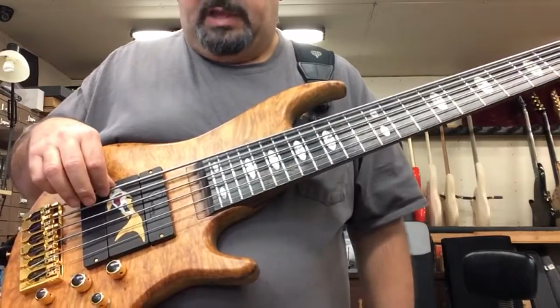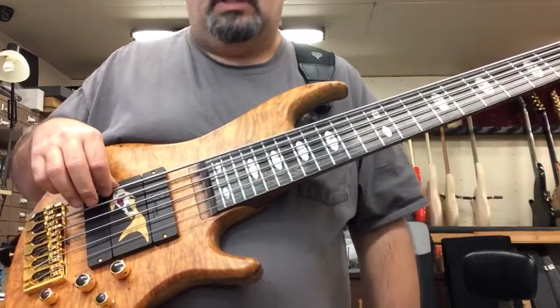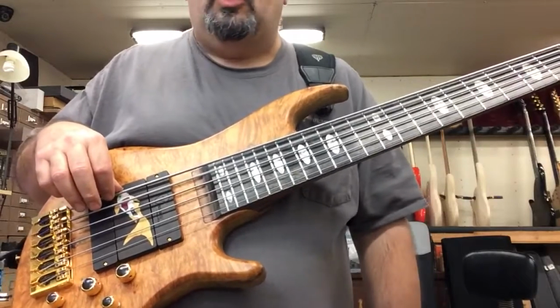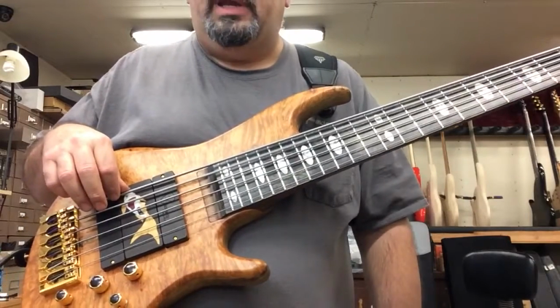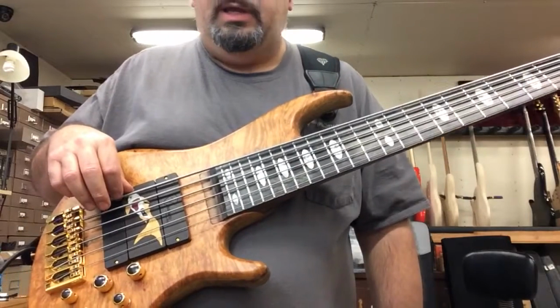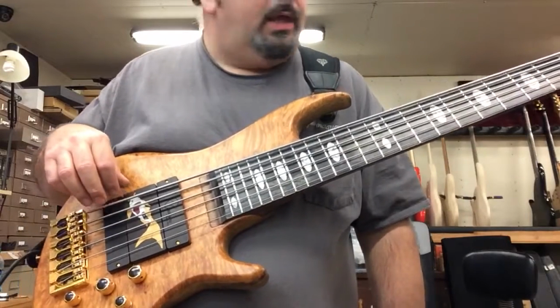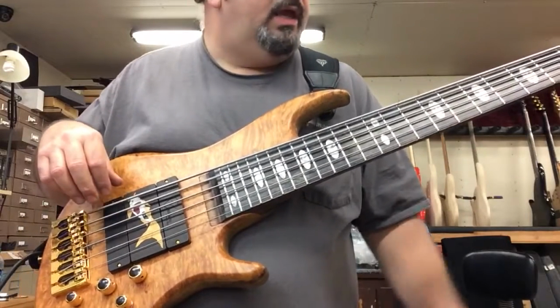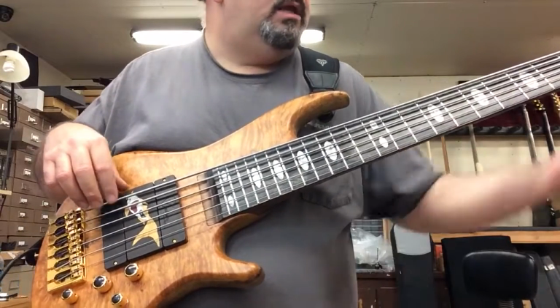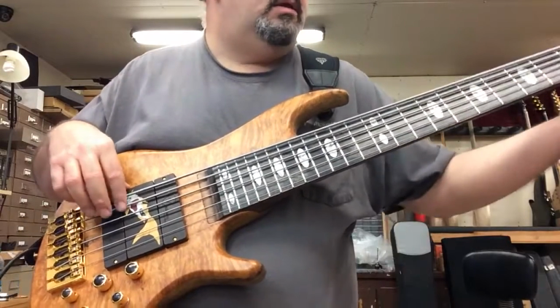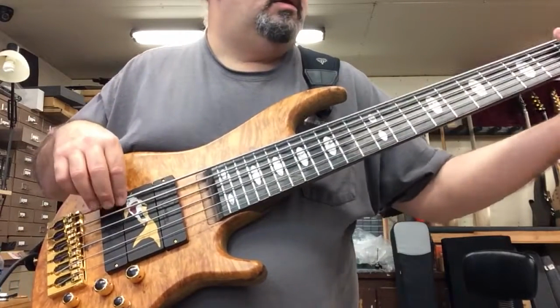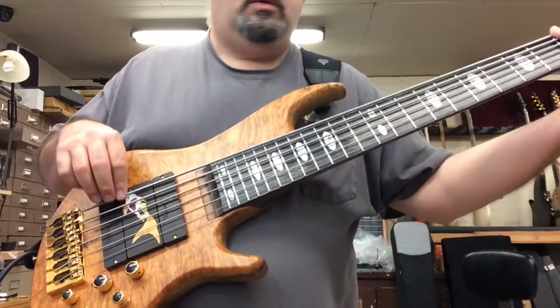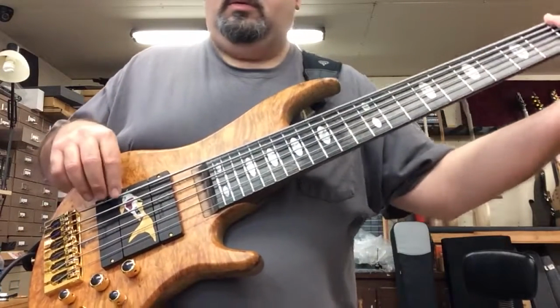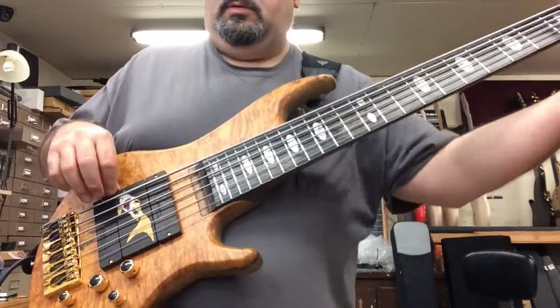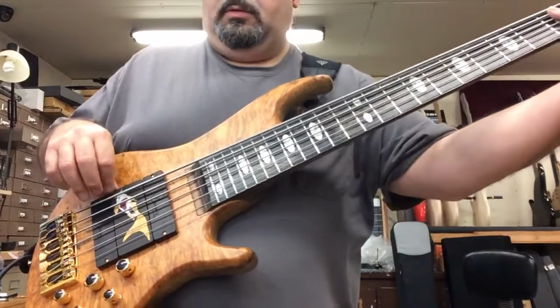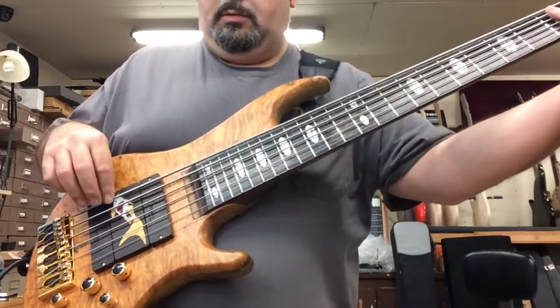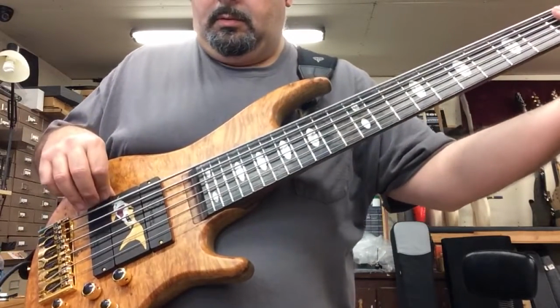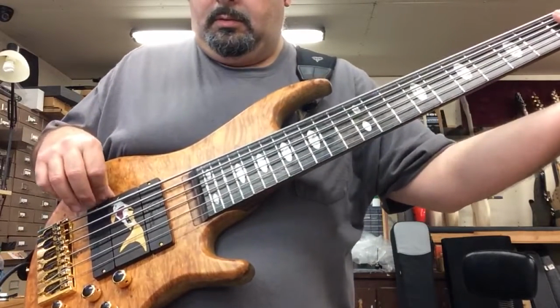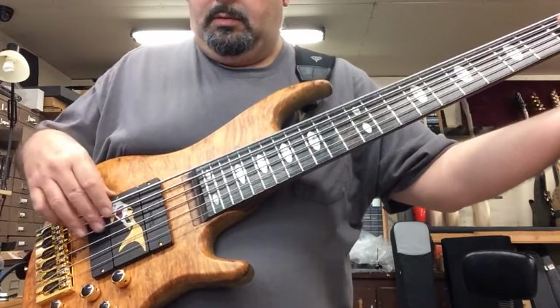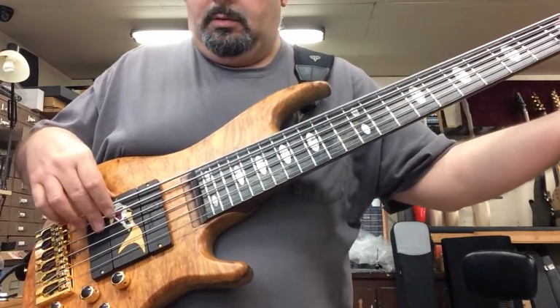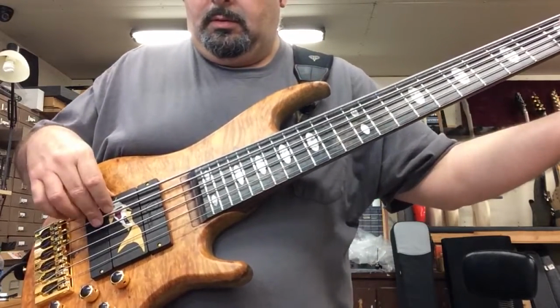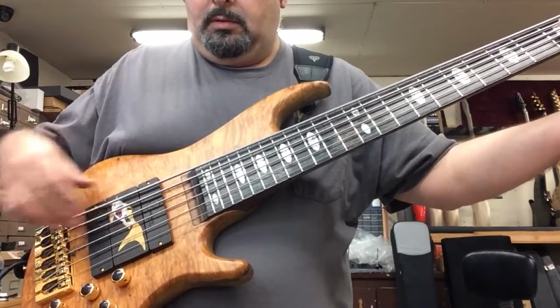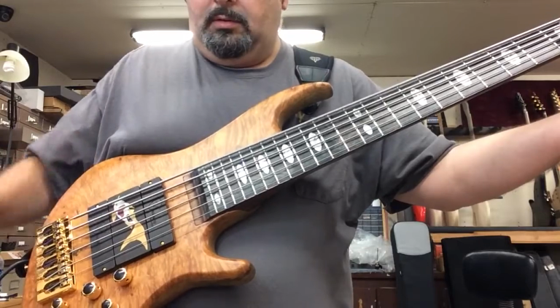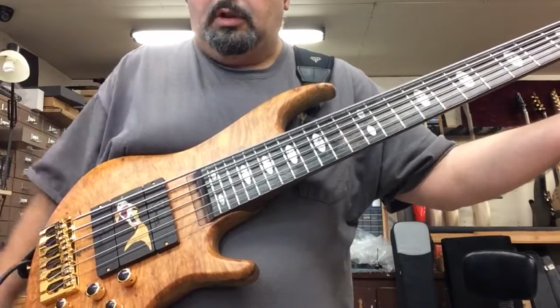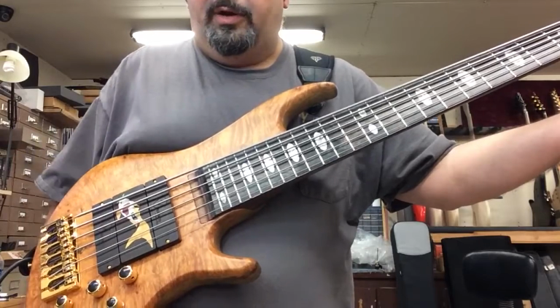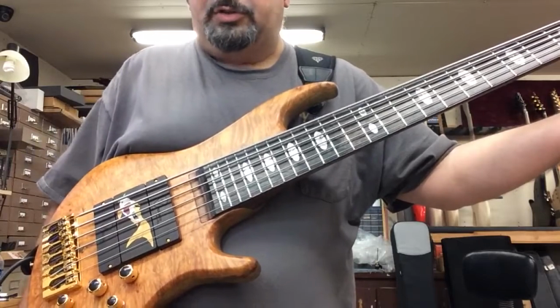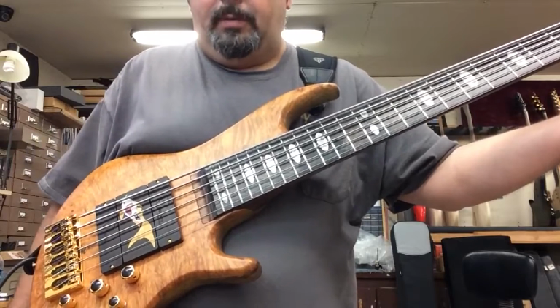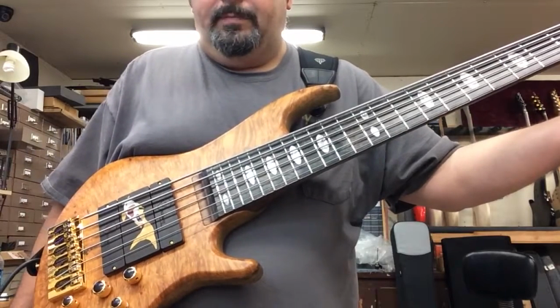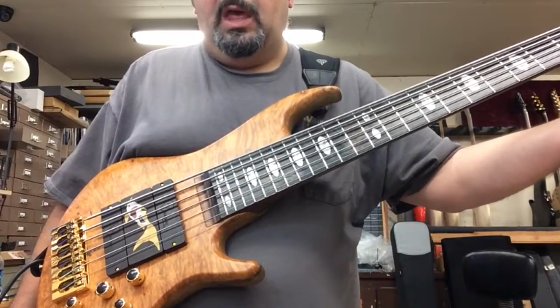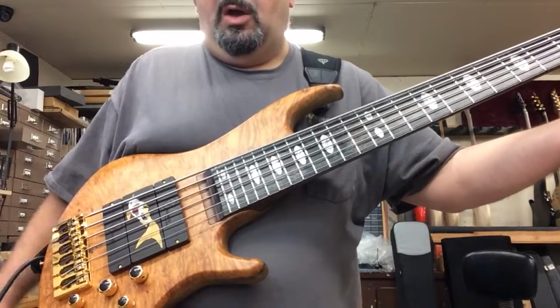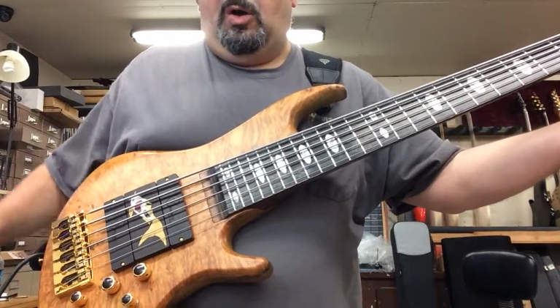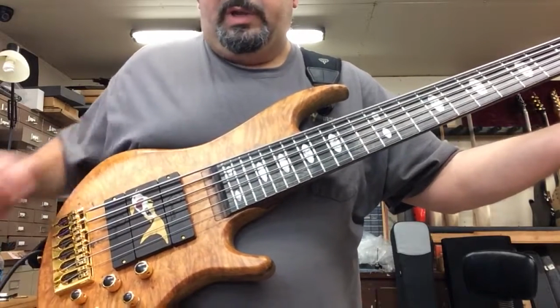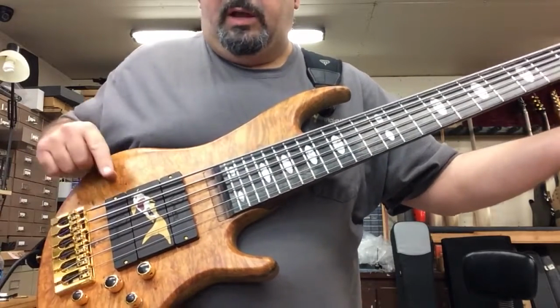That's the low B. And low F sharp, all the way down.